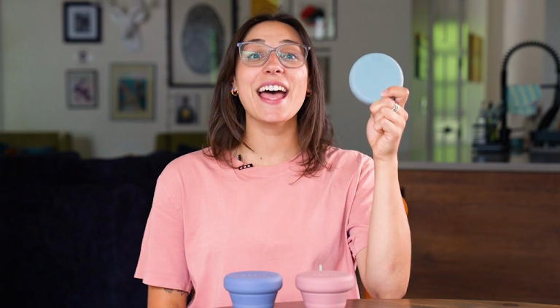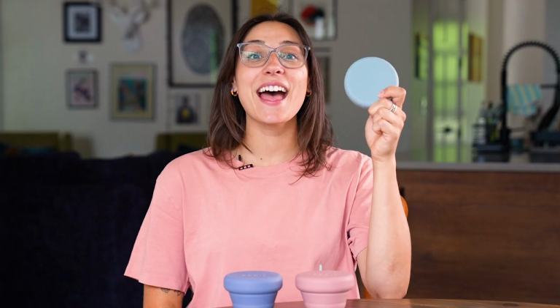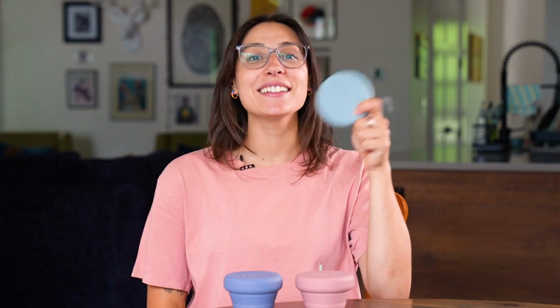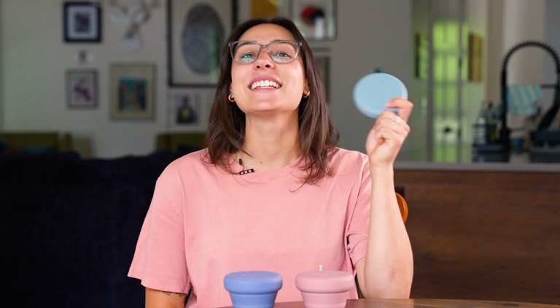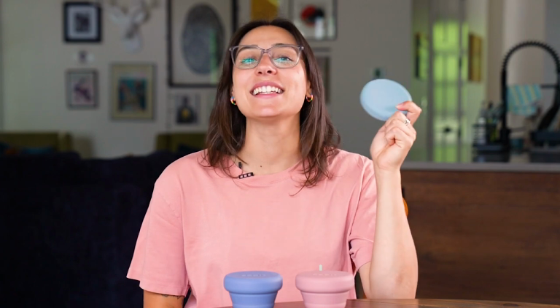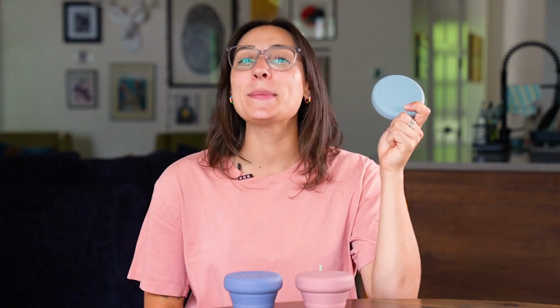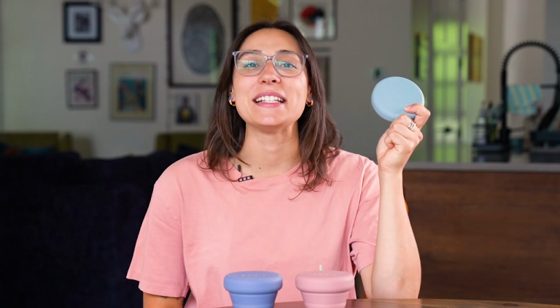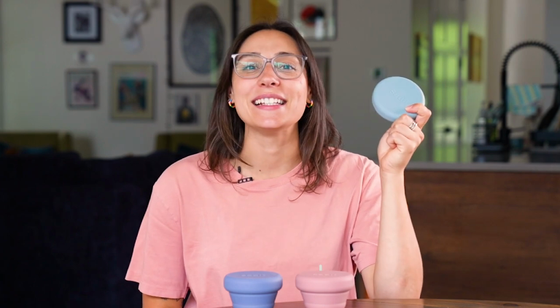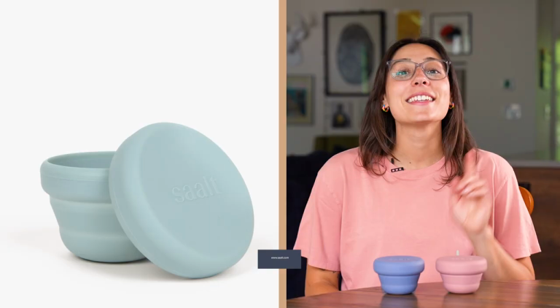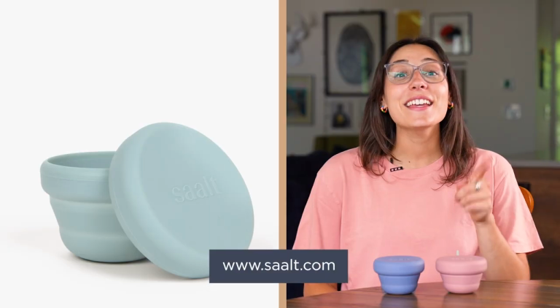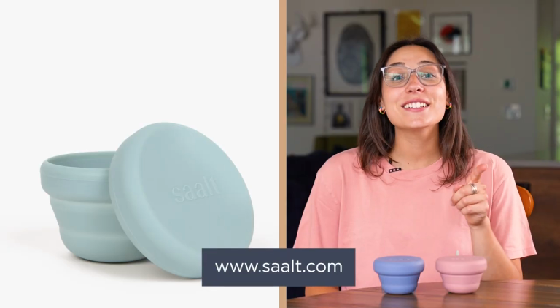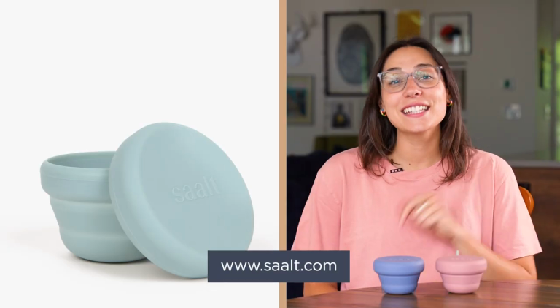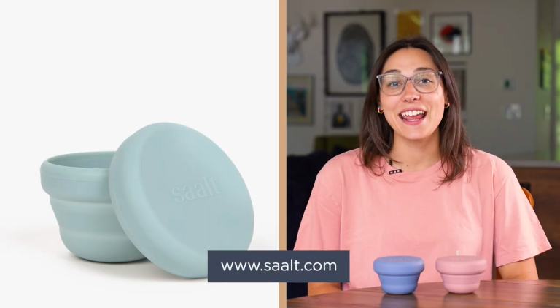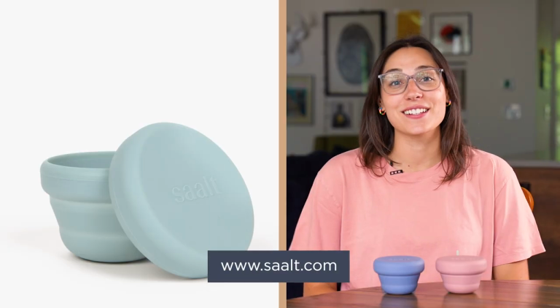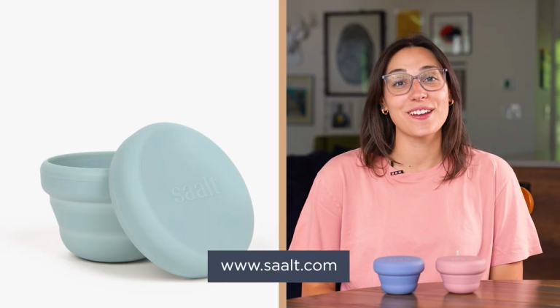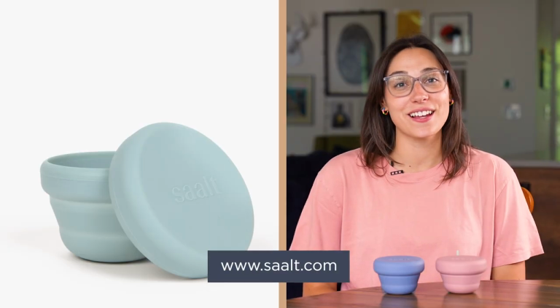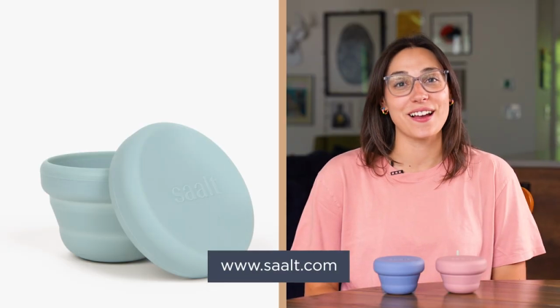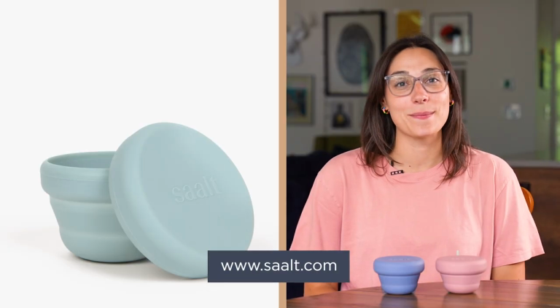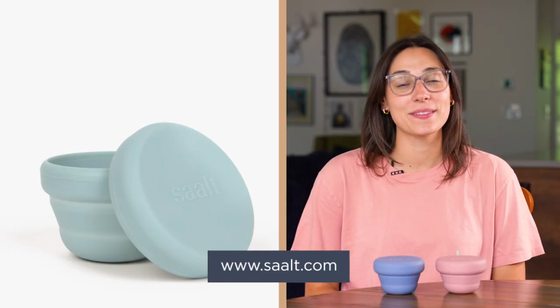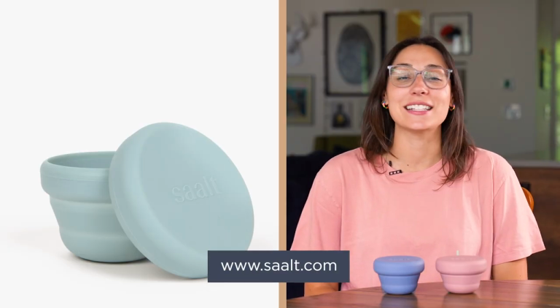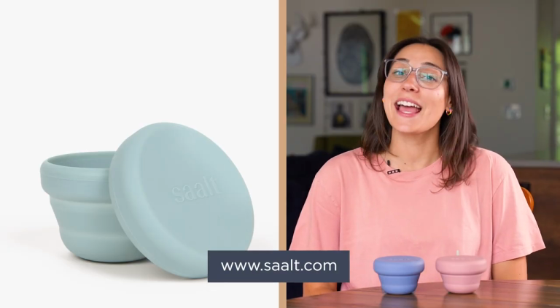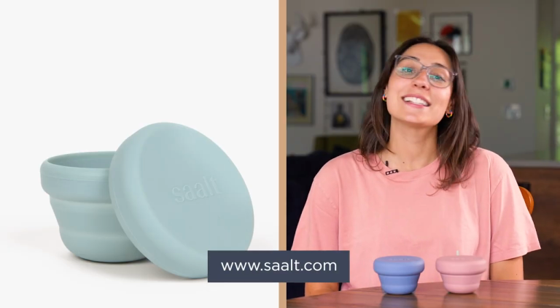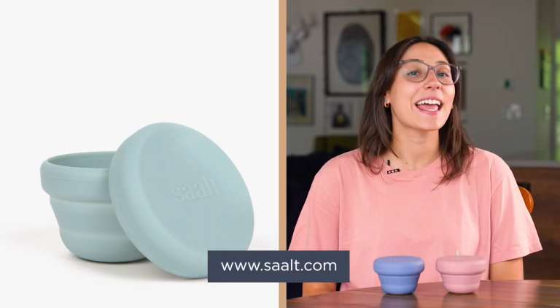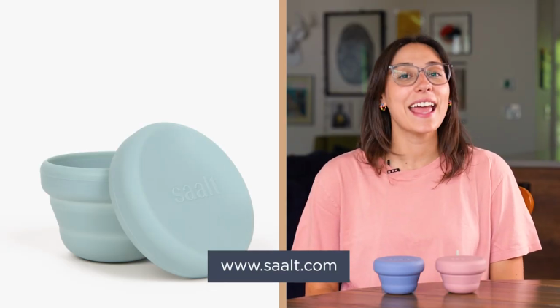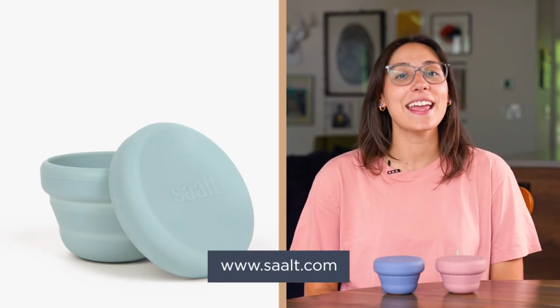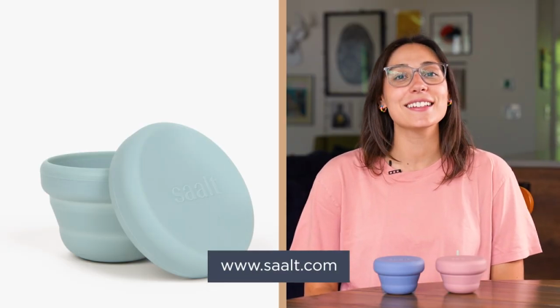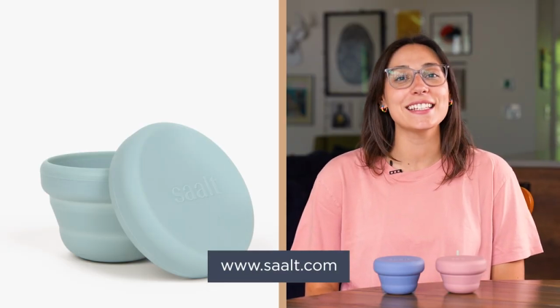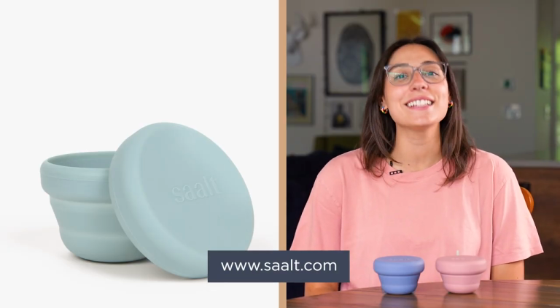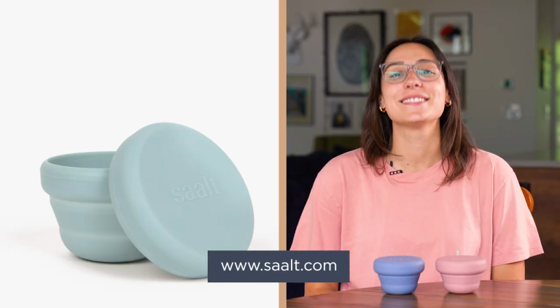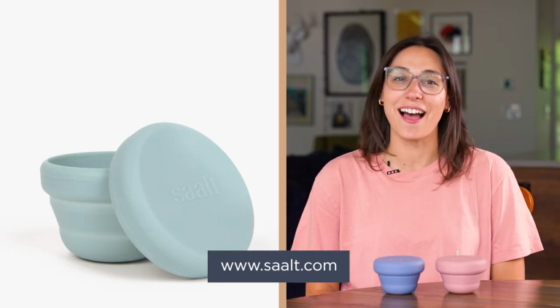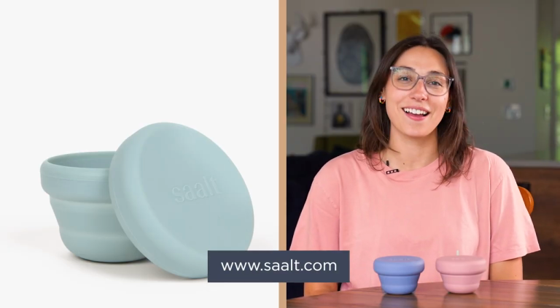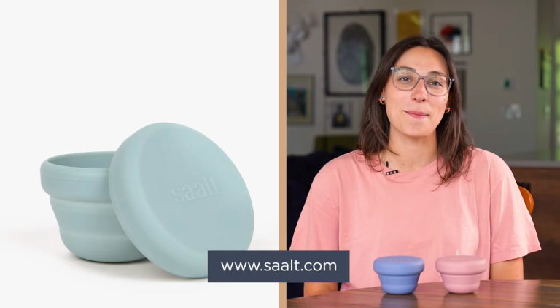Ta-da! Easy peasy. Get yours today at SALT.com — that's S-A-A-L-T dot com.